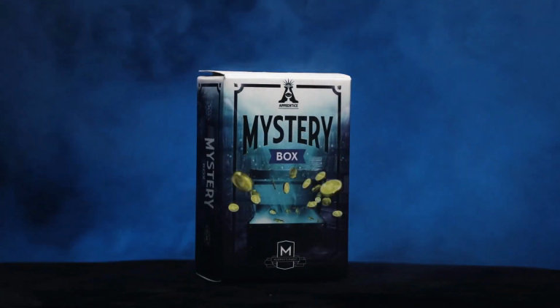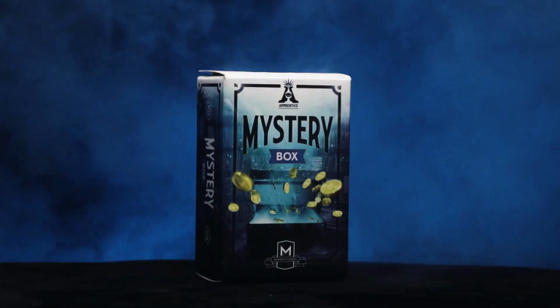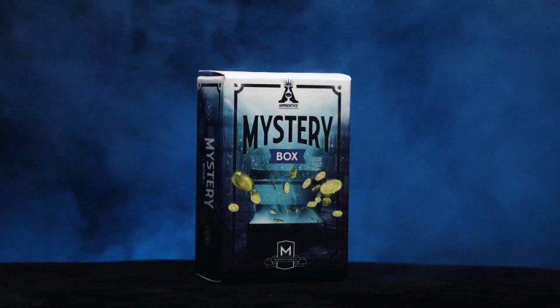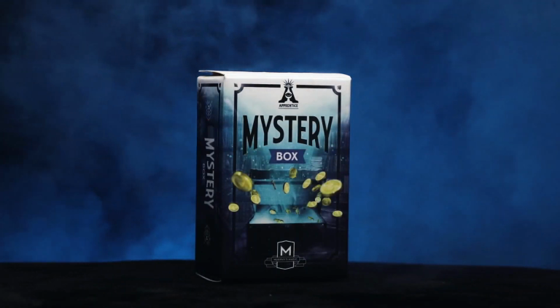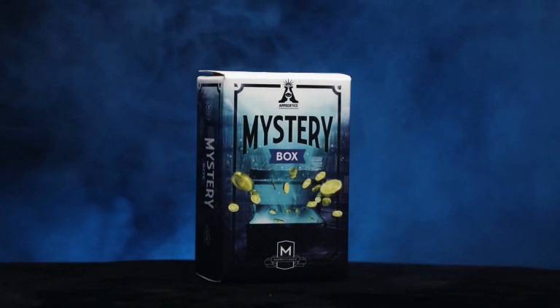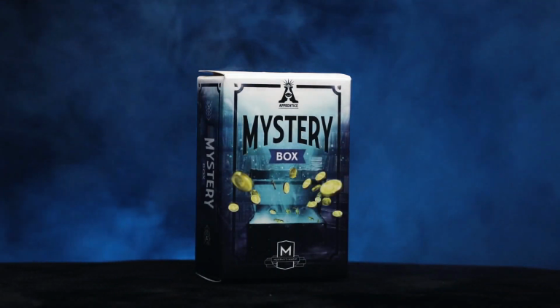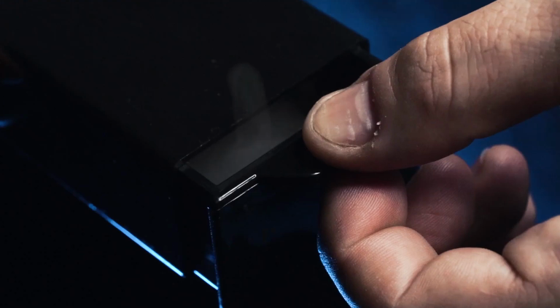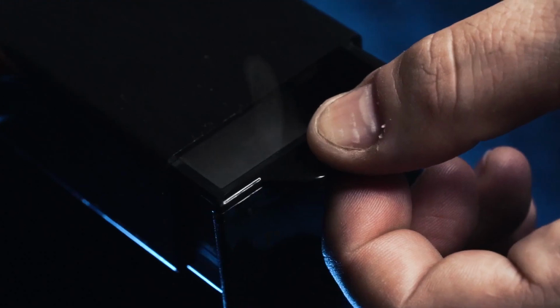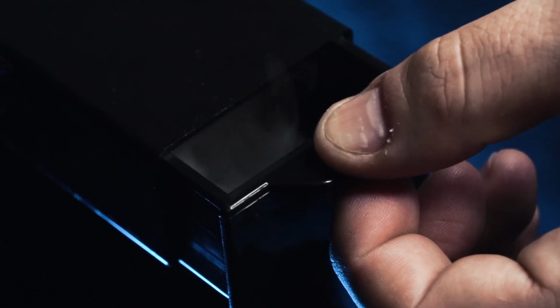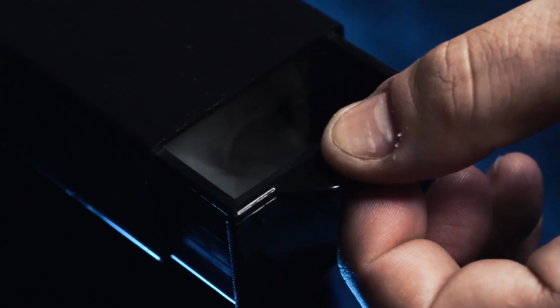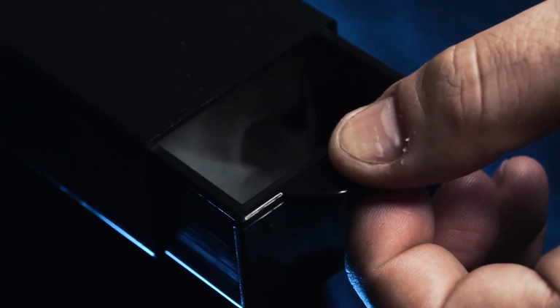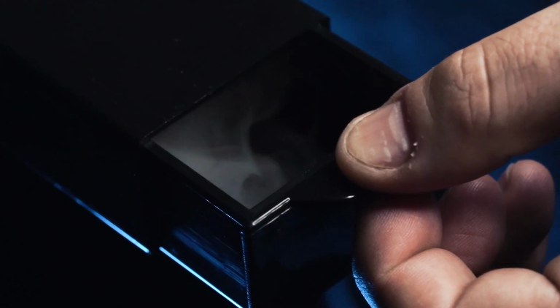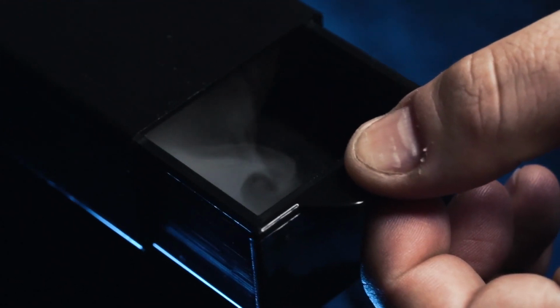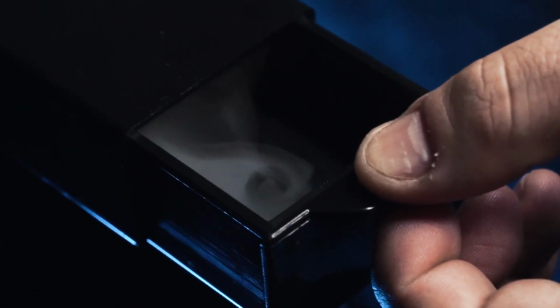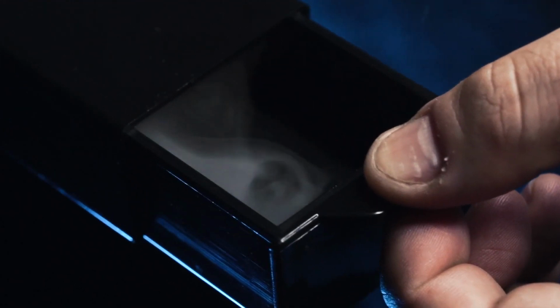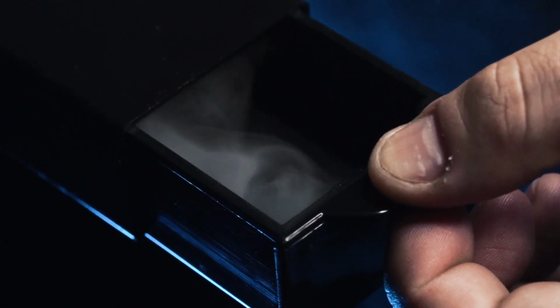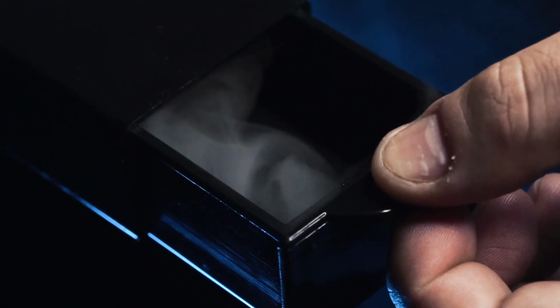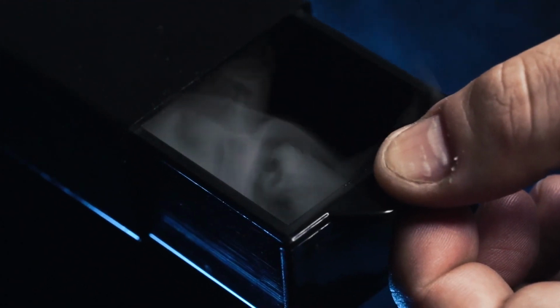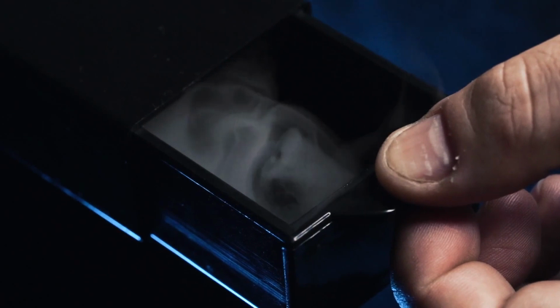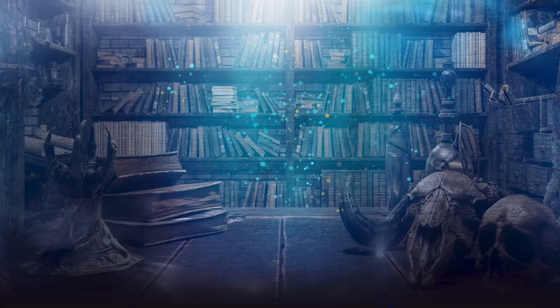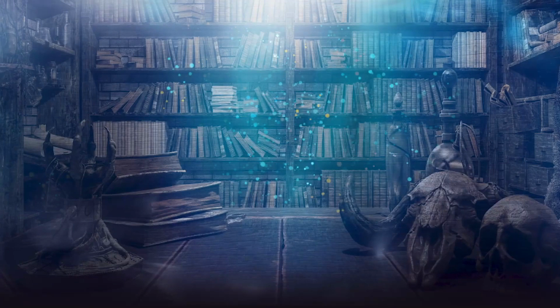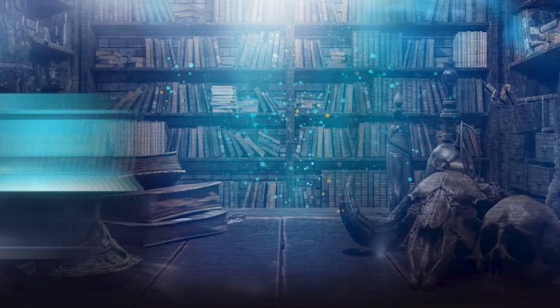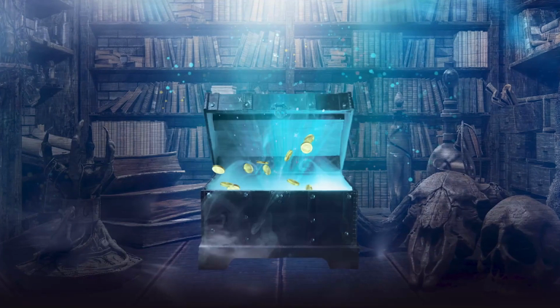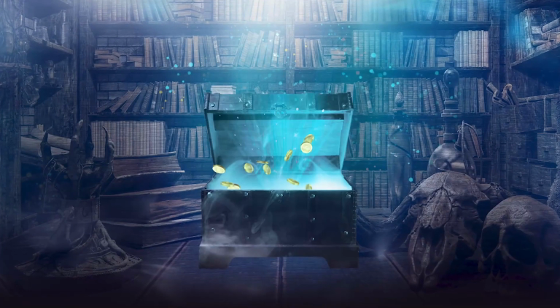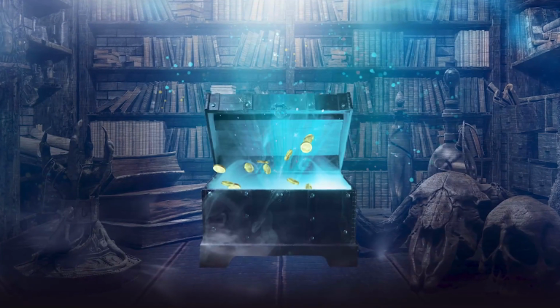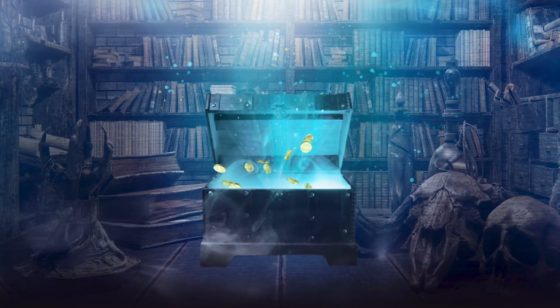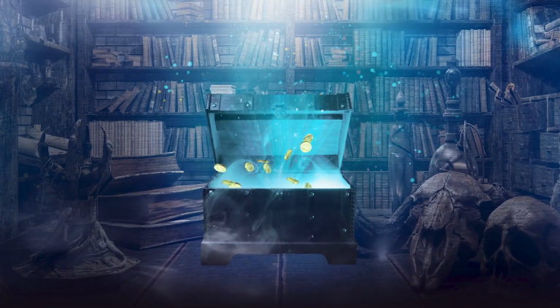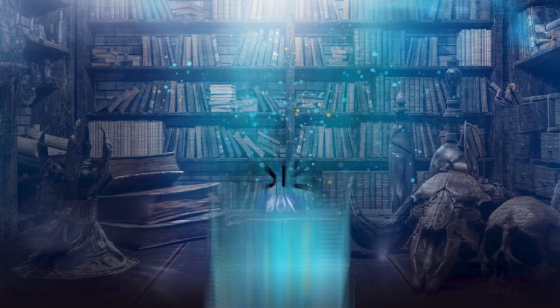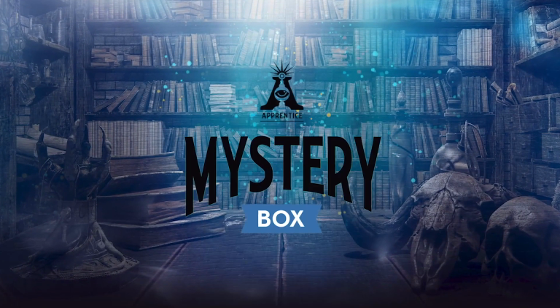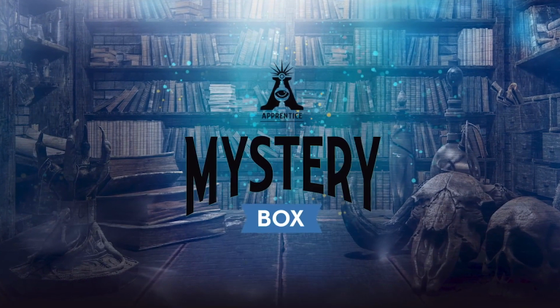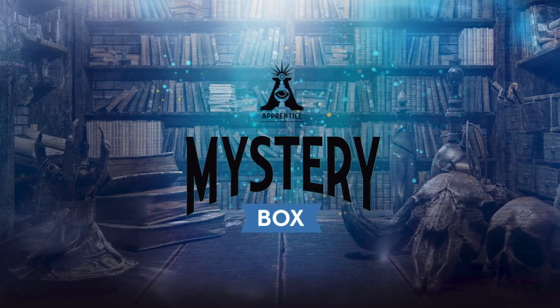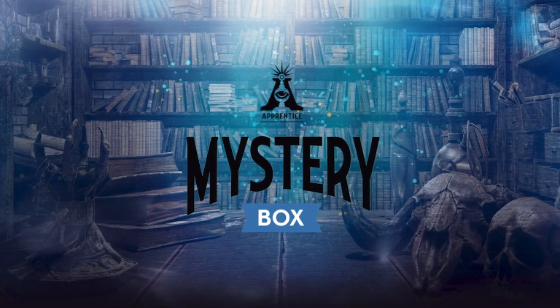Are you just getting started in magic and want to amaze your friends? Then you'll love Mystery Box.